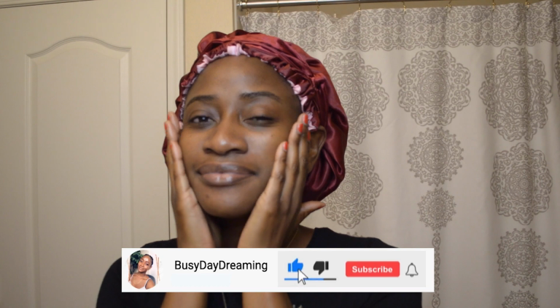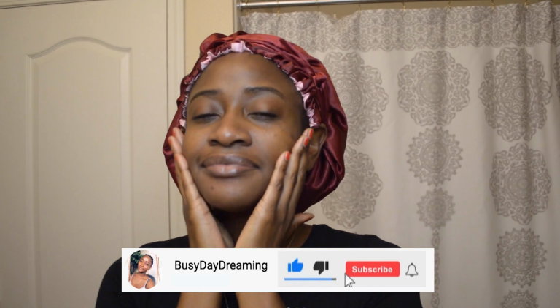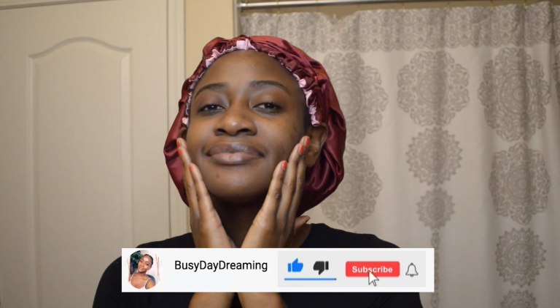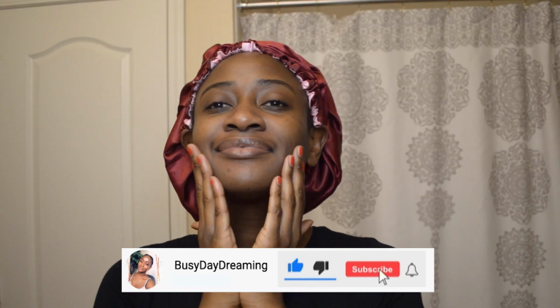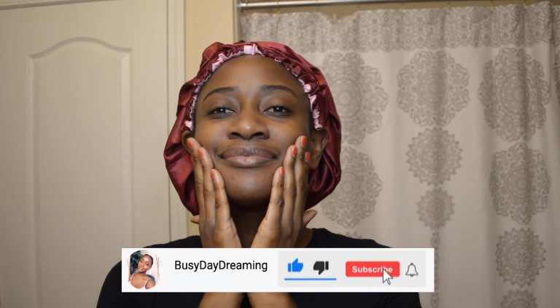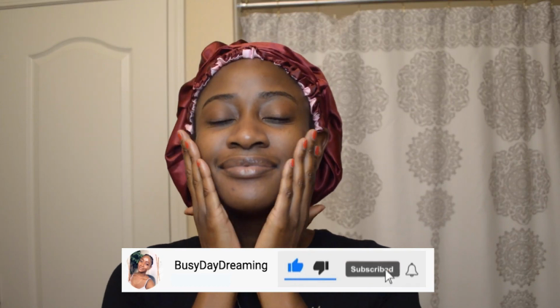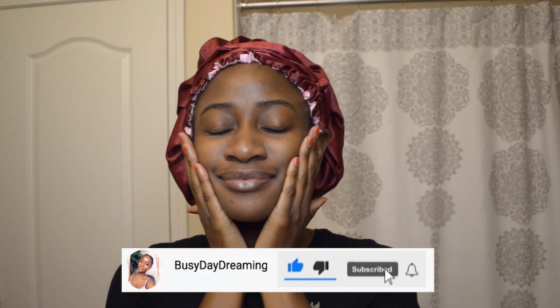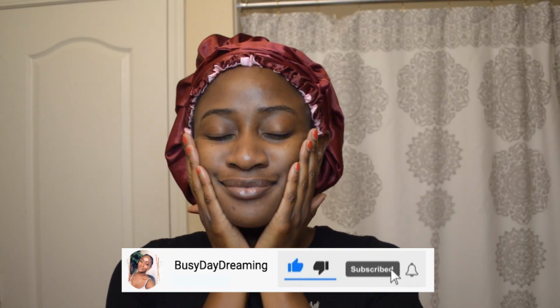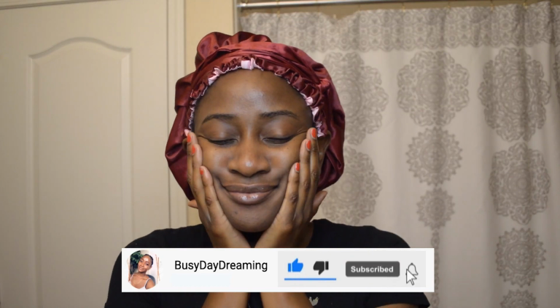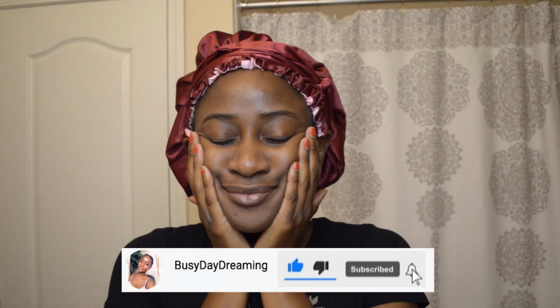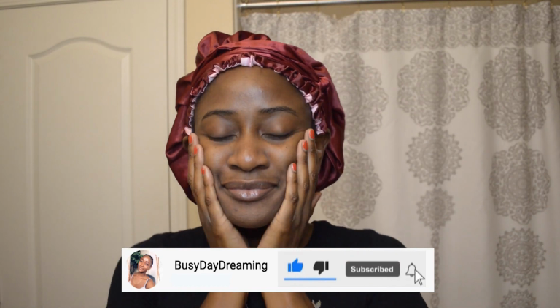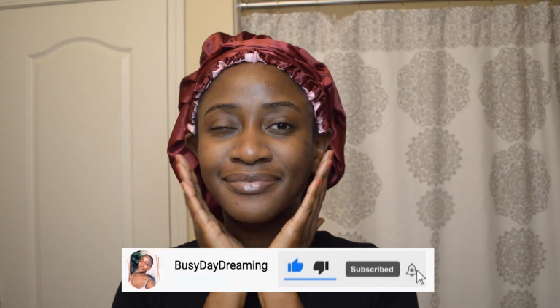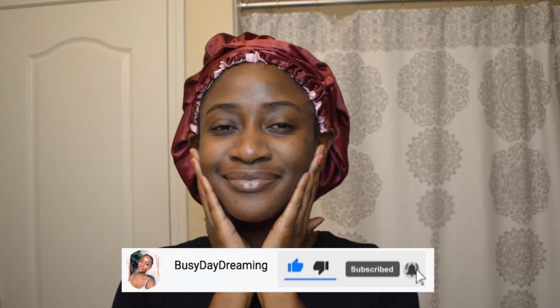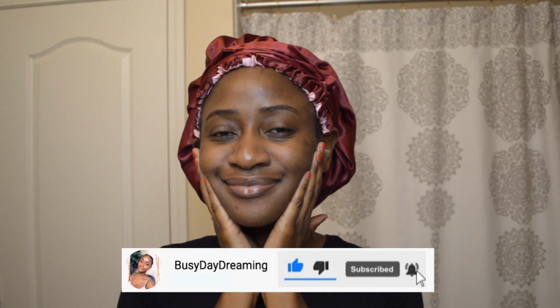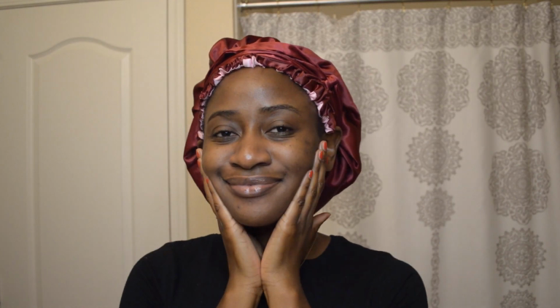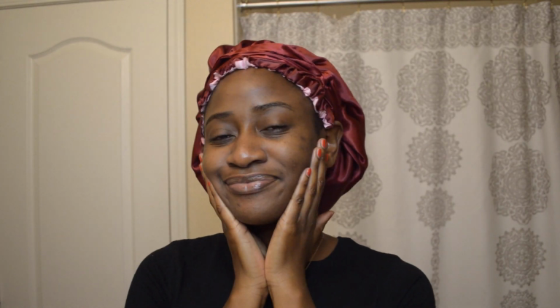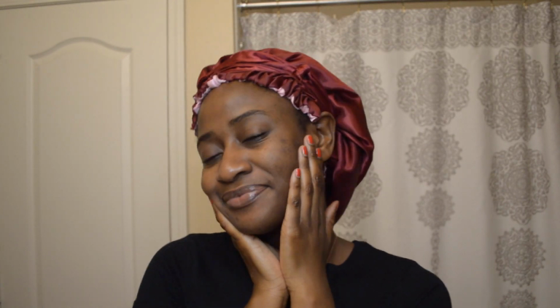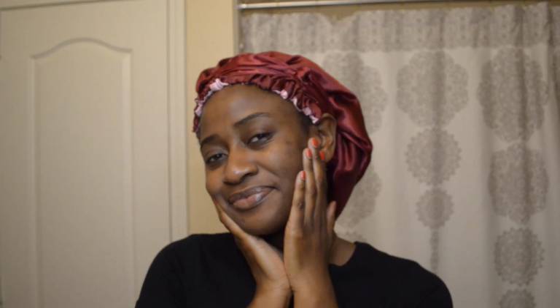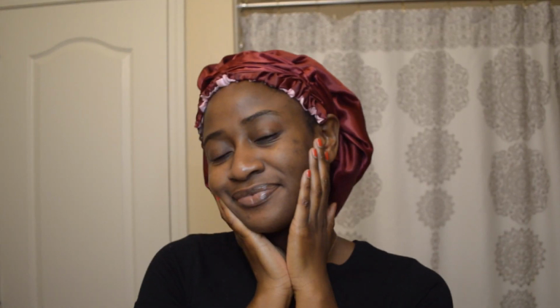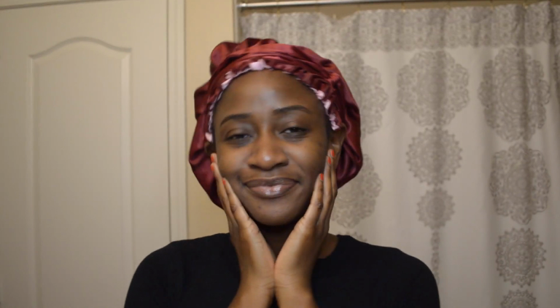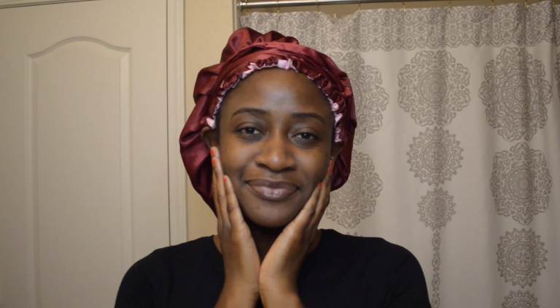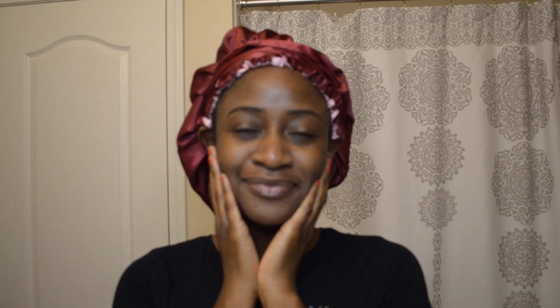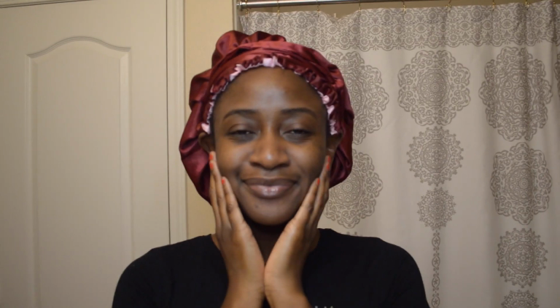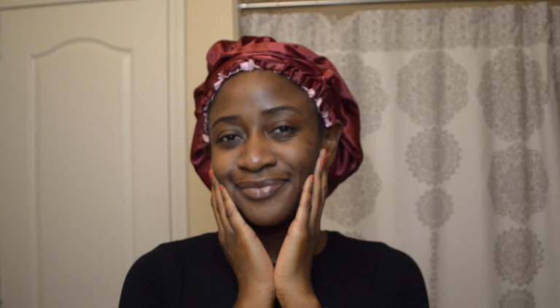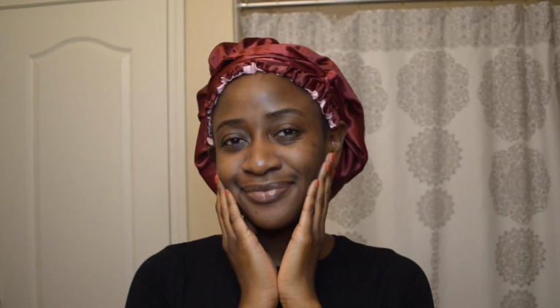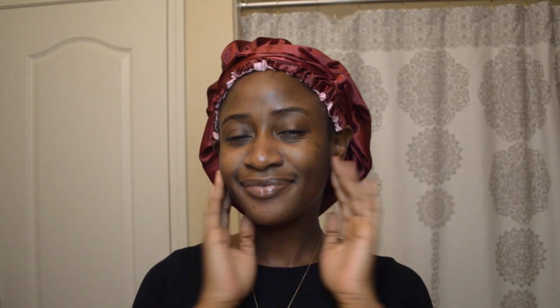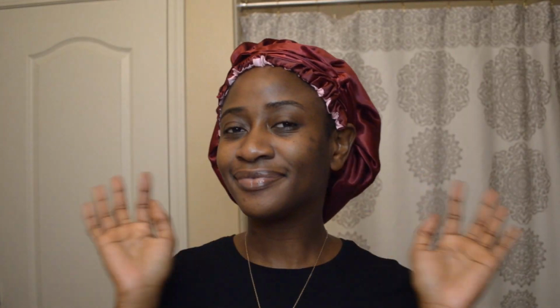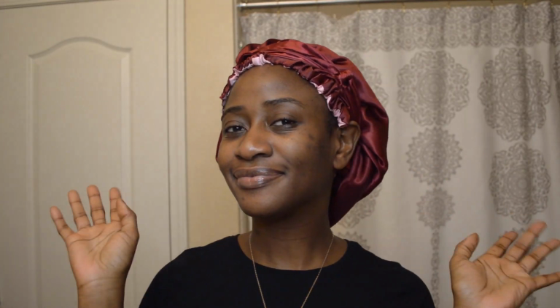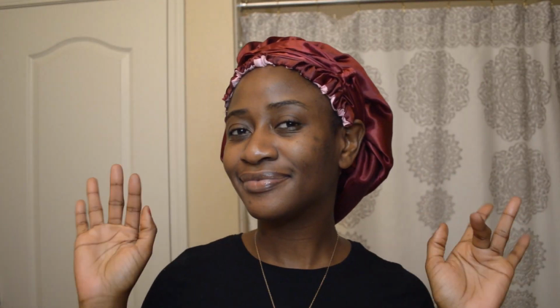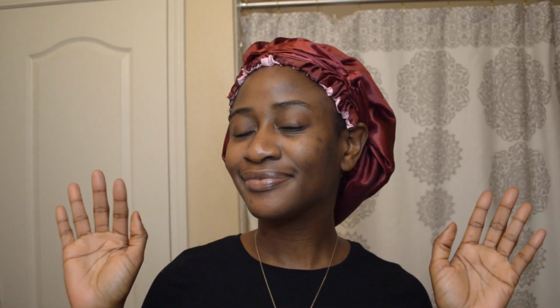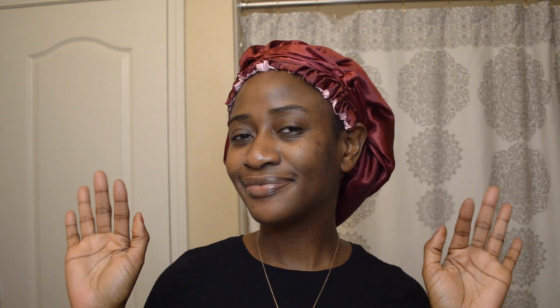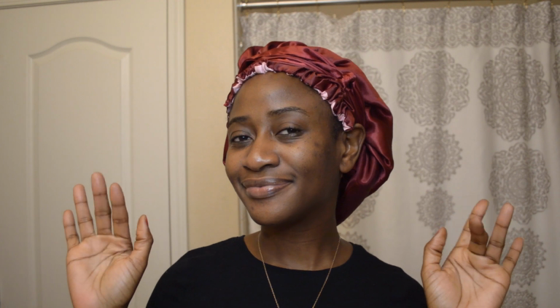Thank you guys so much for watching this video. Make sure you hit the subscribe button down below, and as always I will see you in my next video — bye bye!